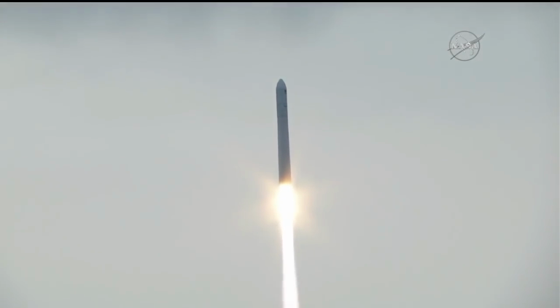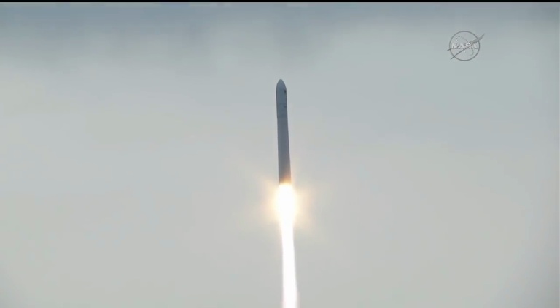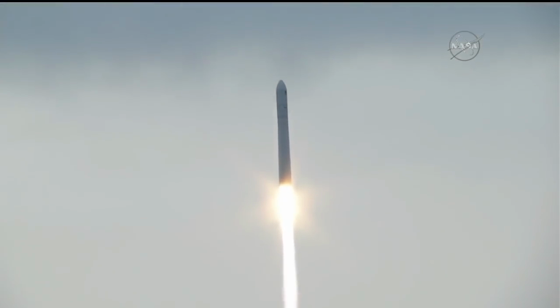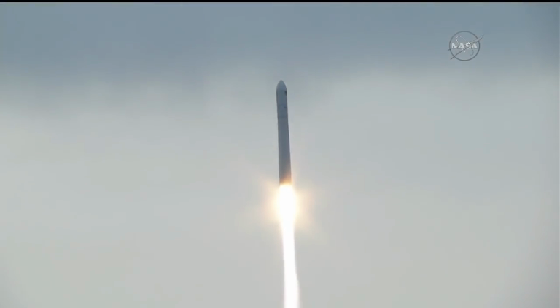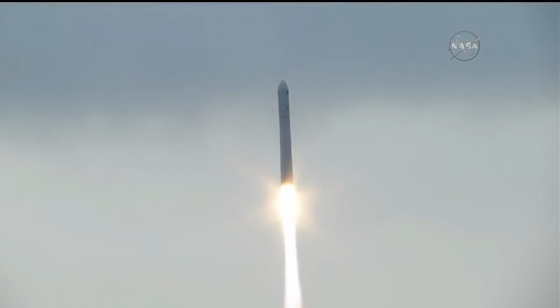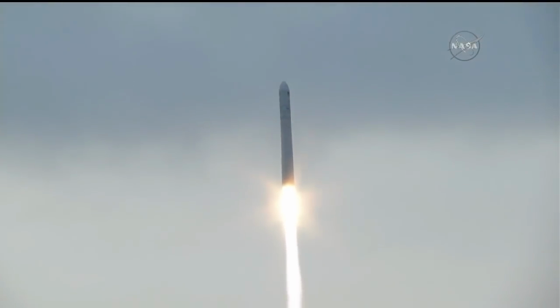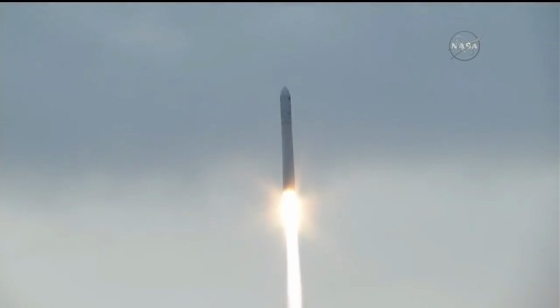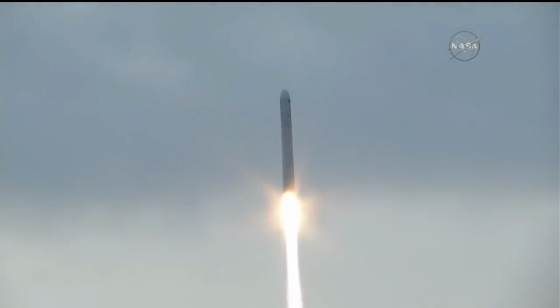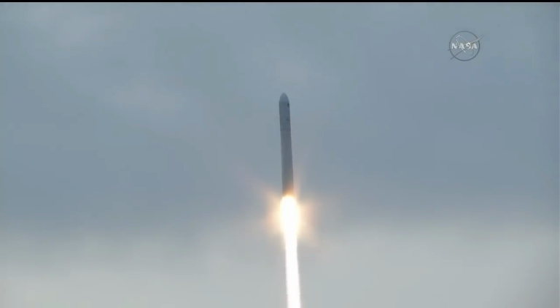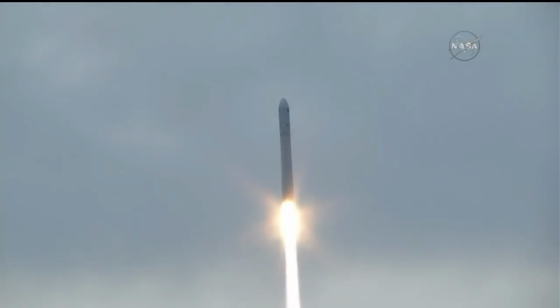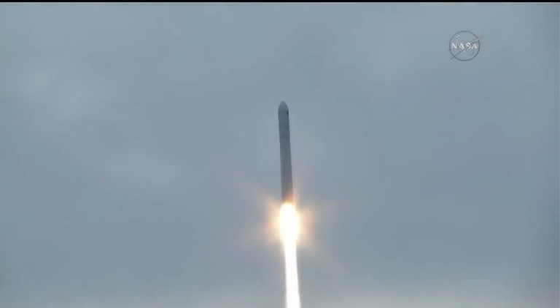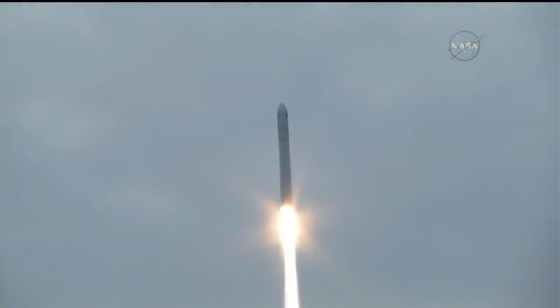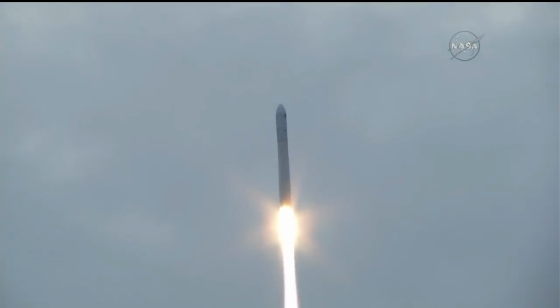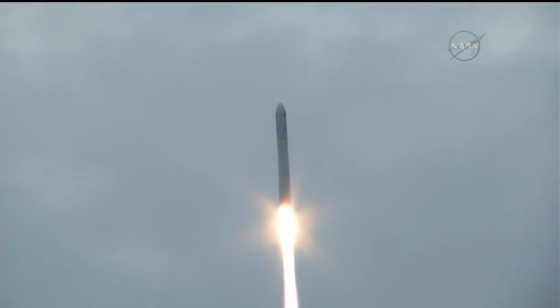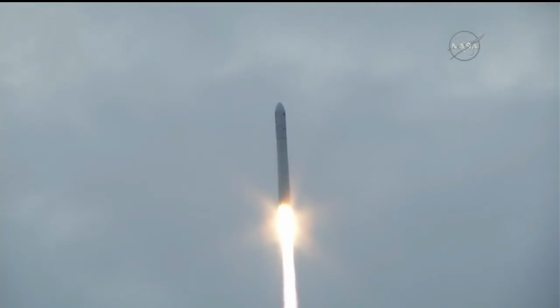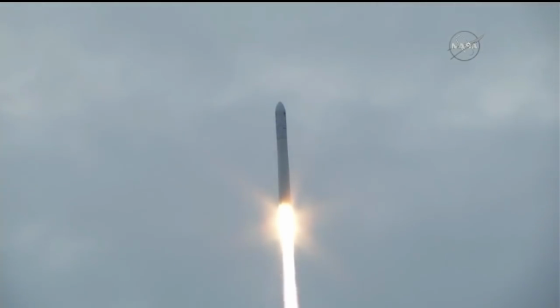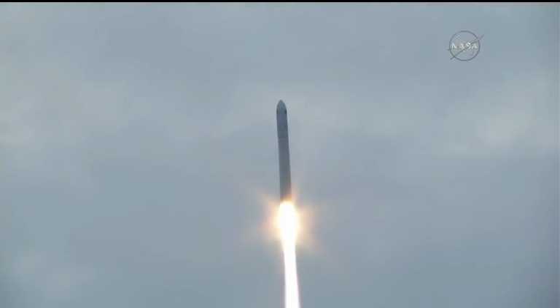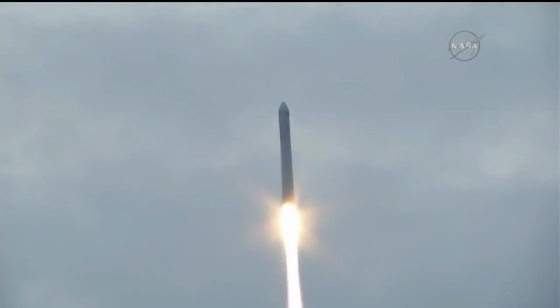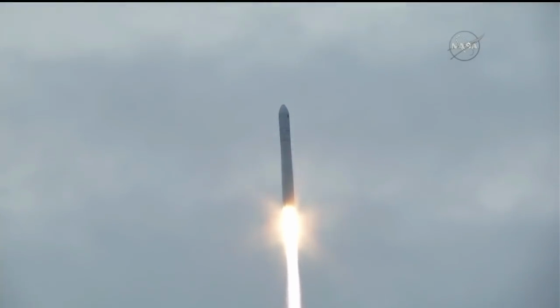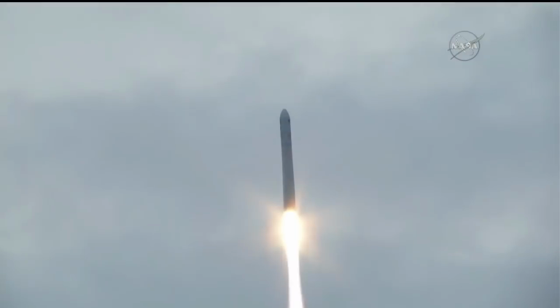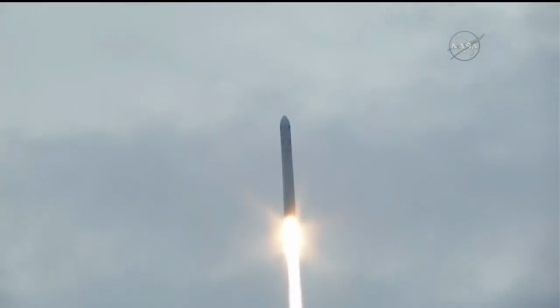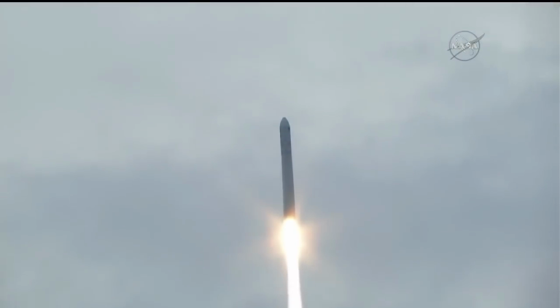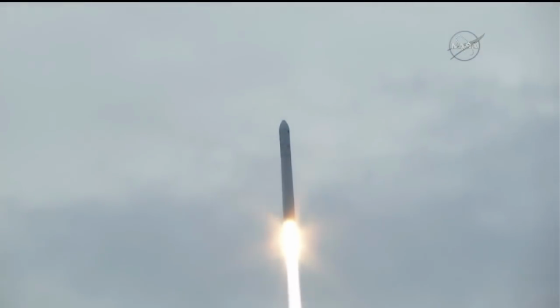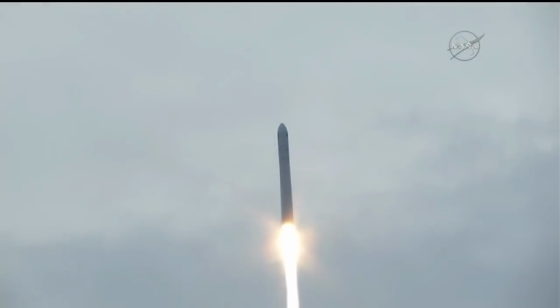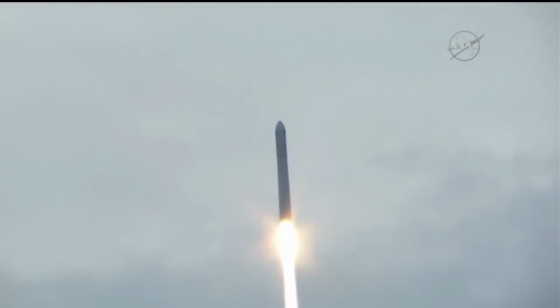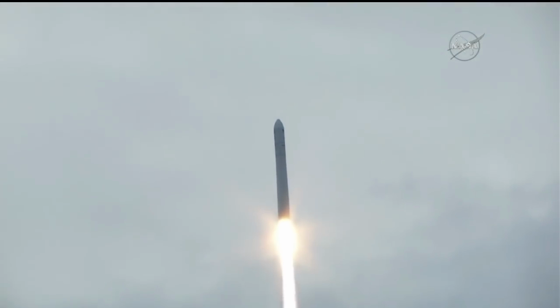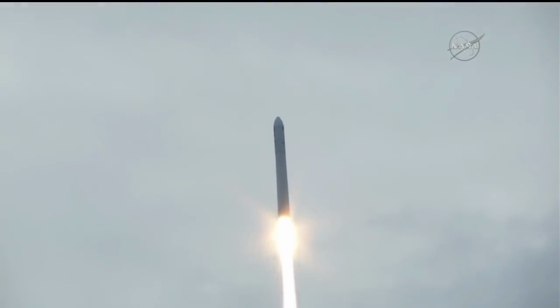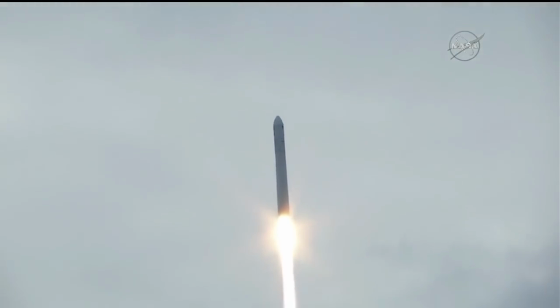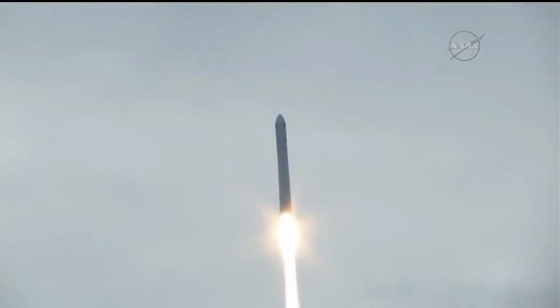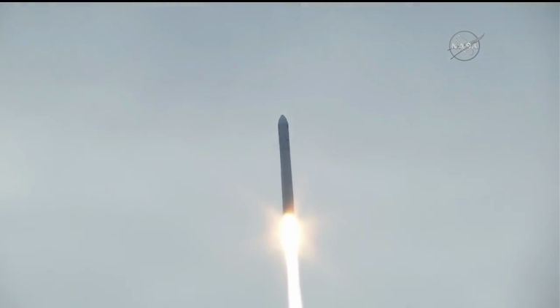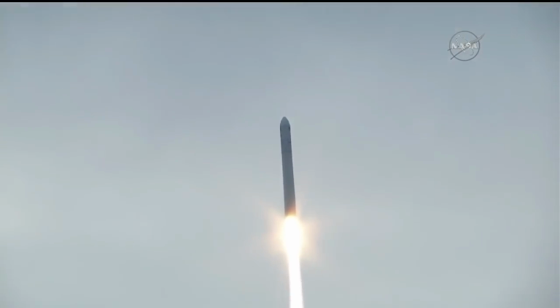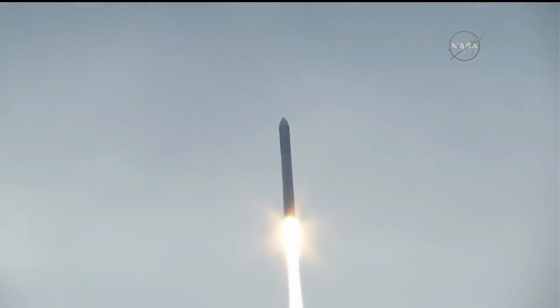Liftoff confirmed. Antares and the SS Gene Cernan now bound for the International Space Station.